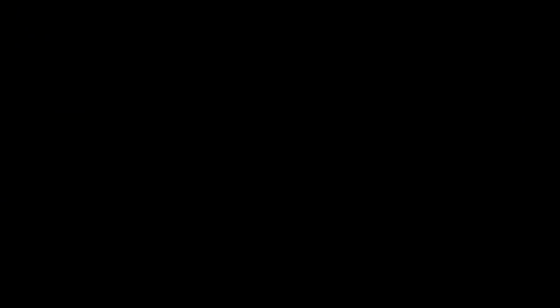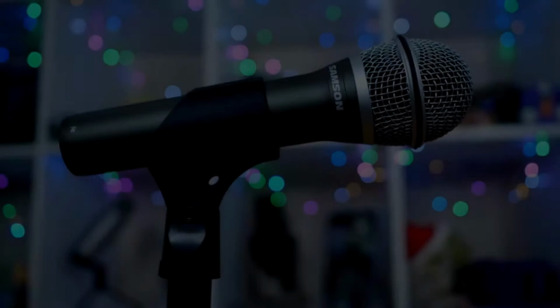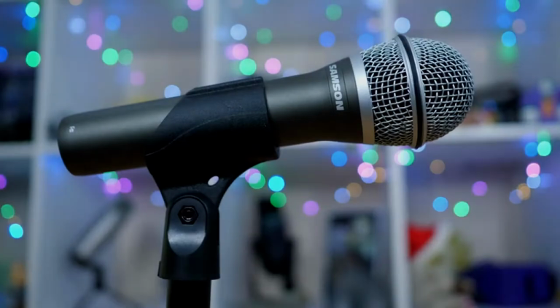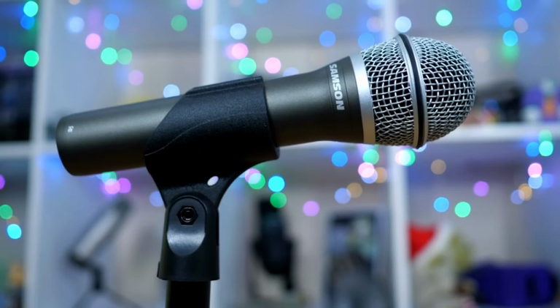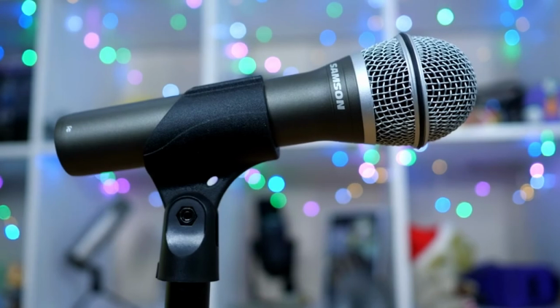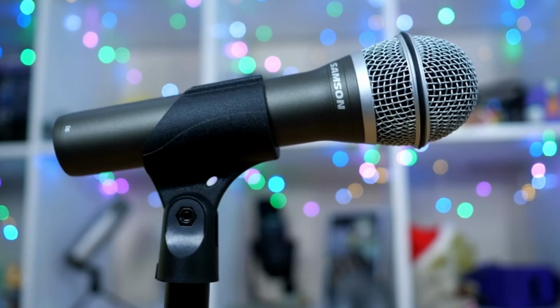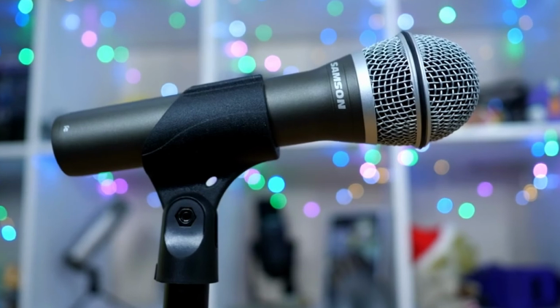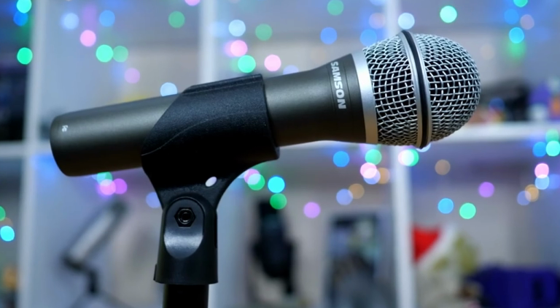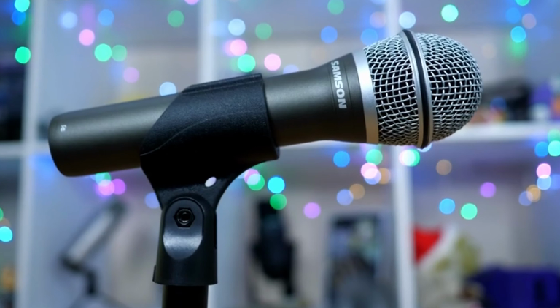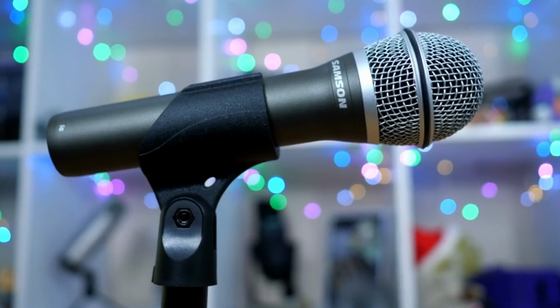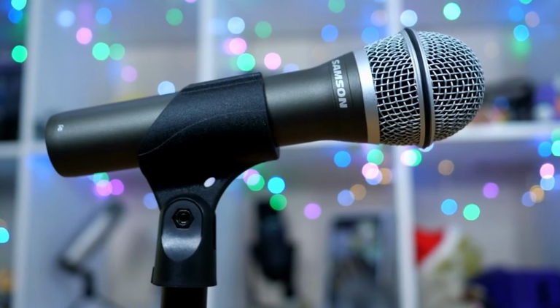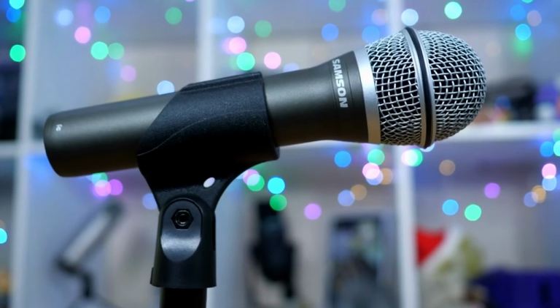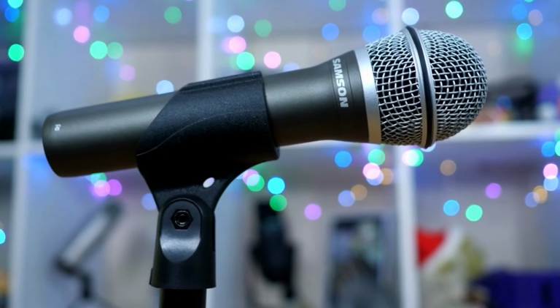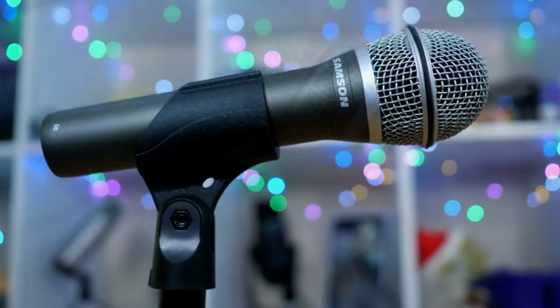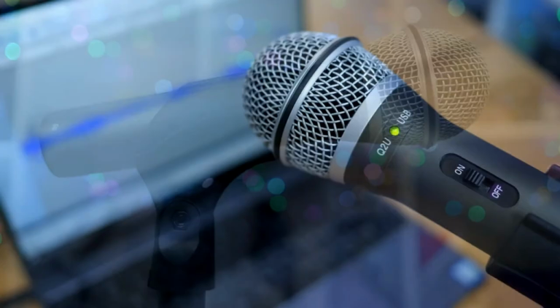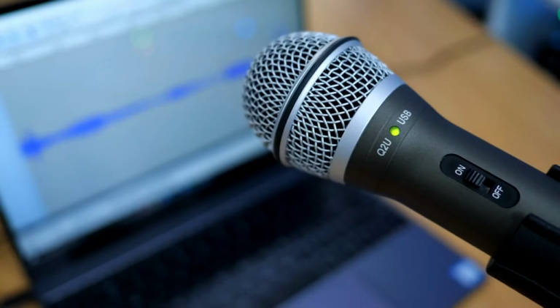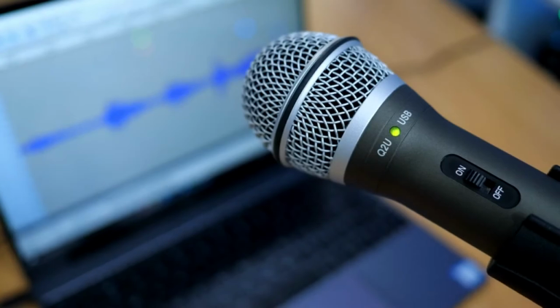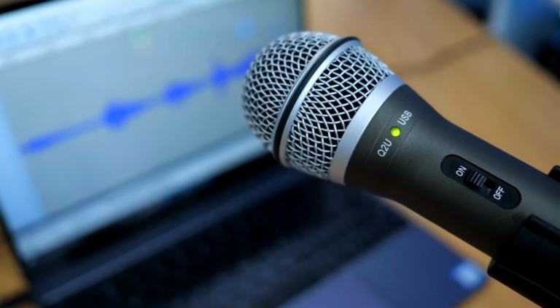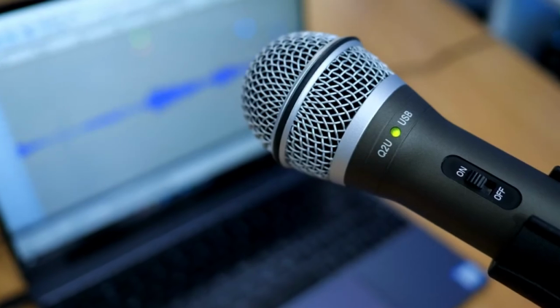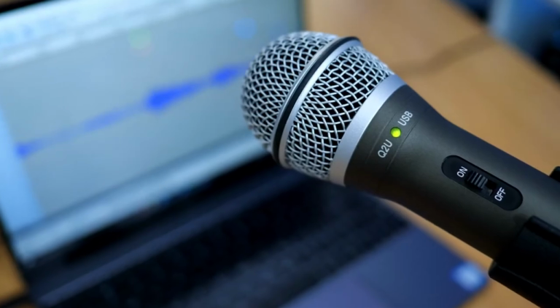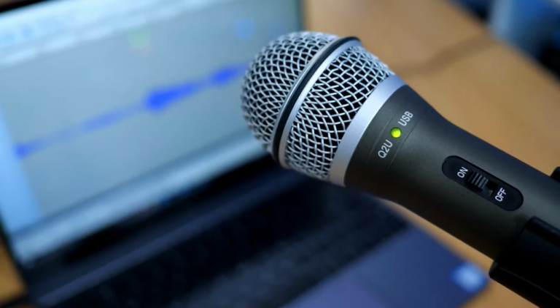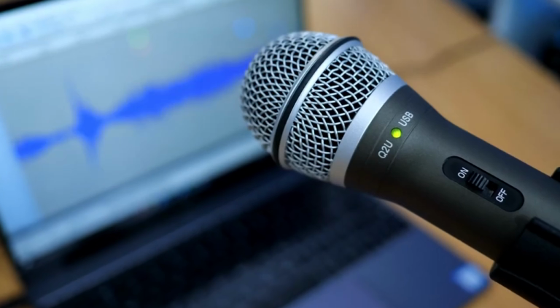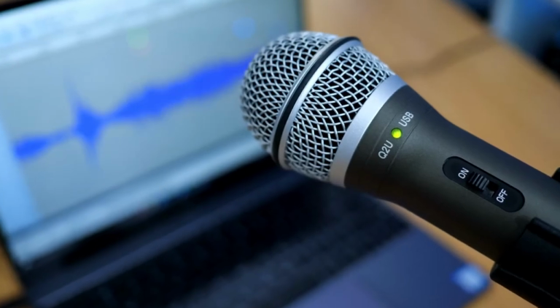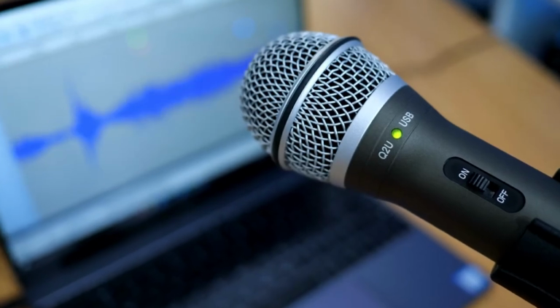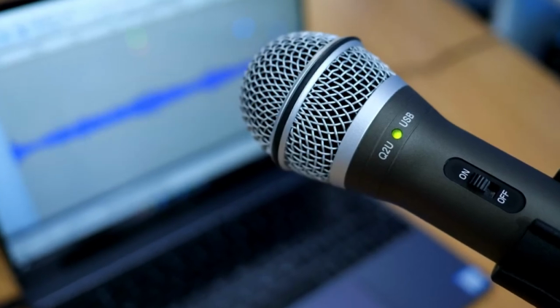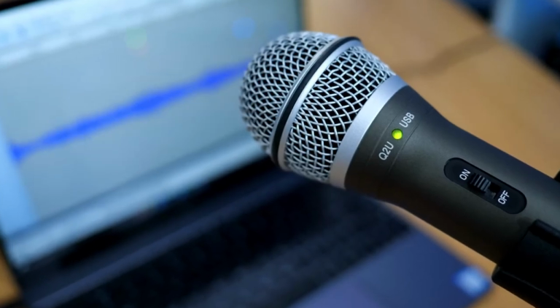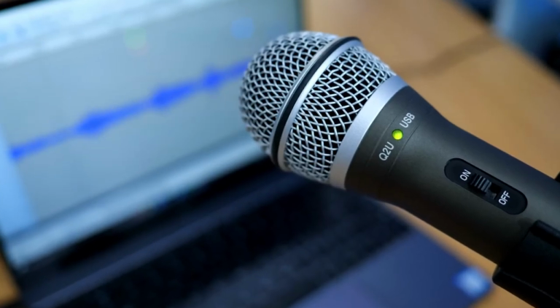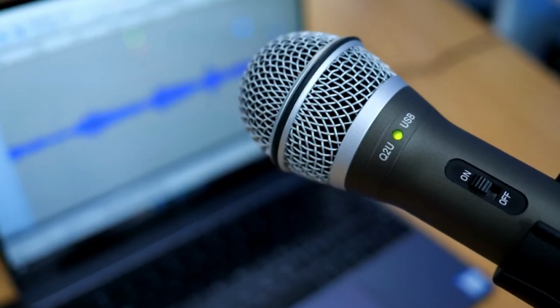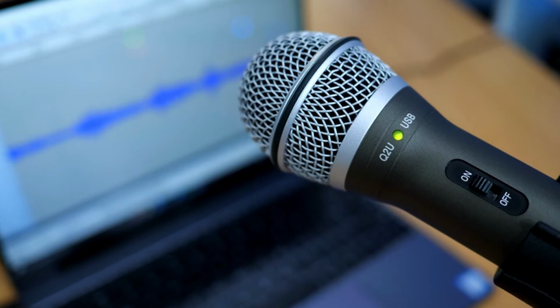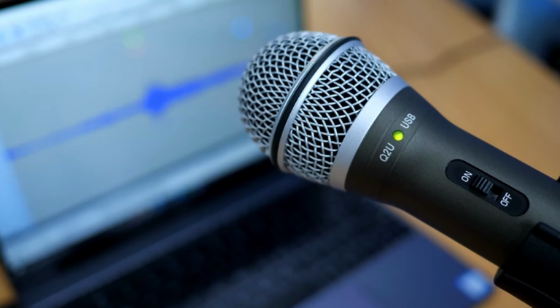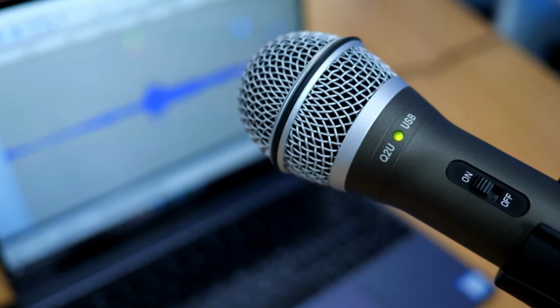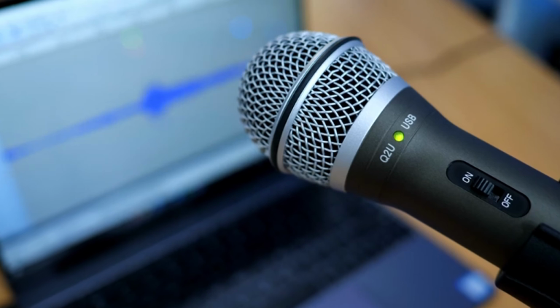Hi, what's up everyone. In this video we are going to talk about the top best microphones for podcasting you can buy on Amazon.